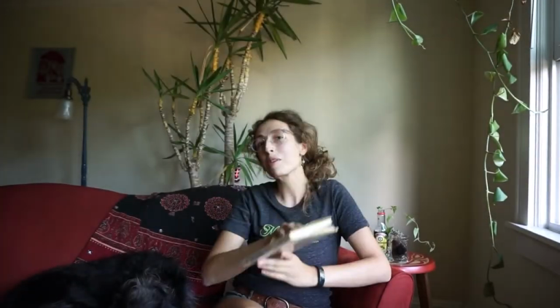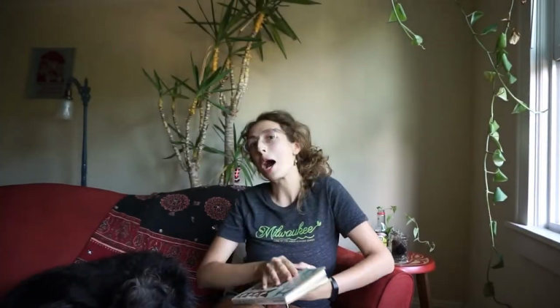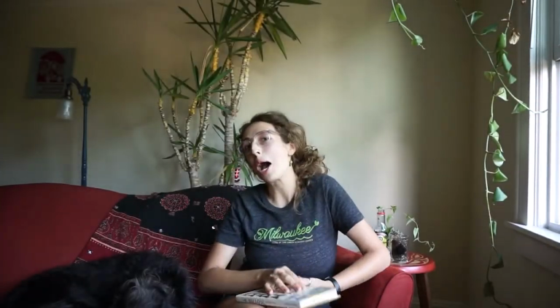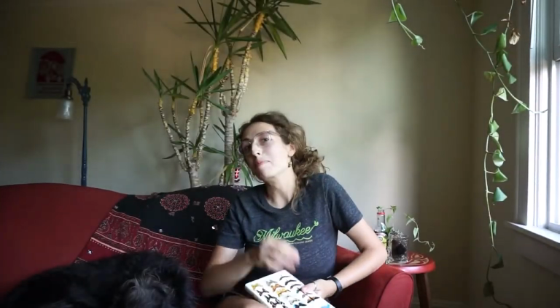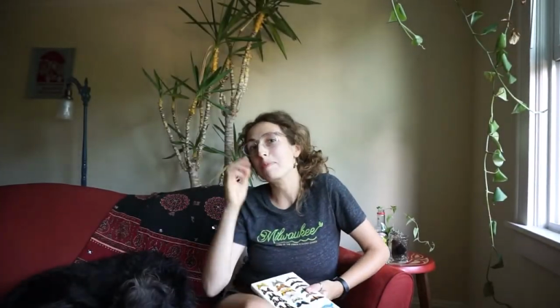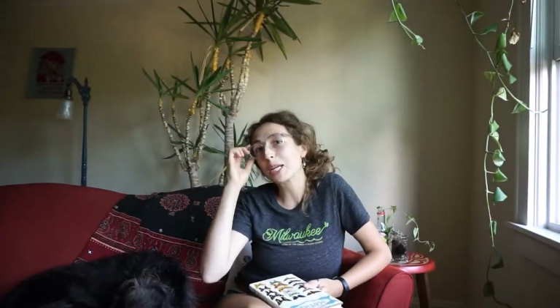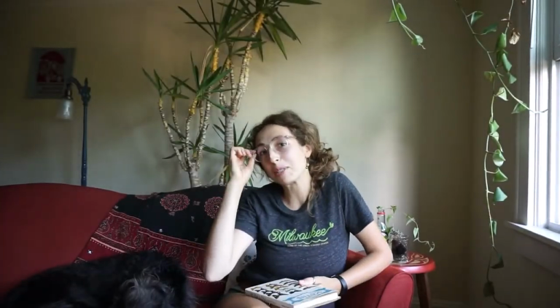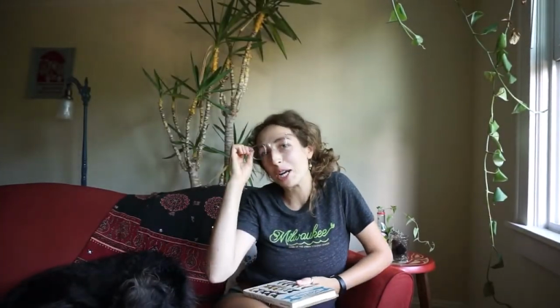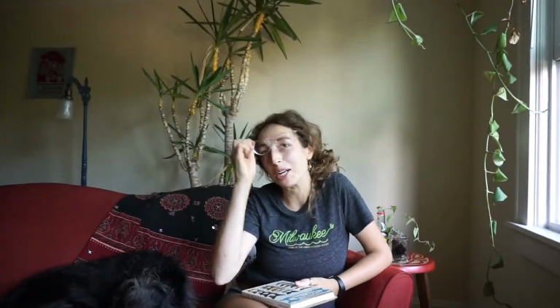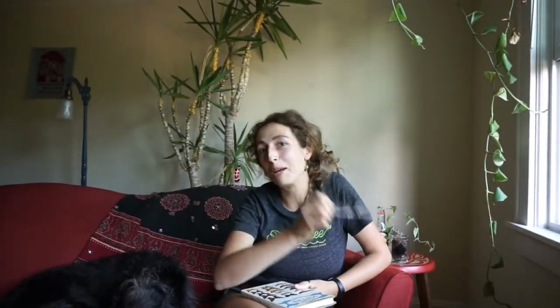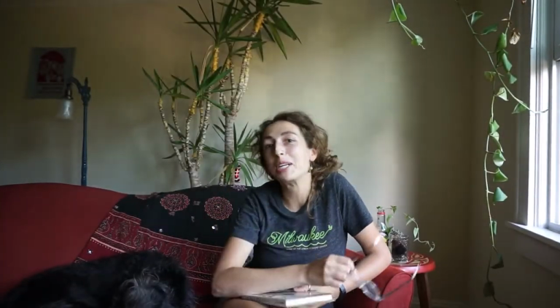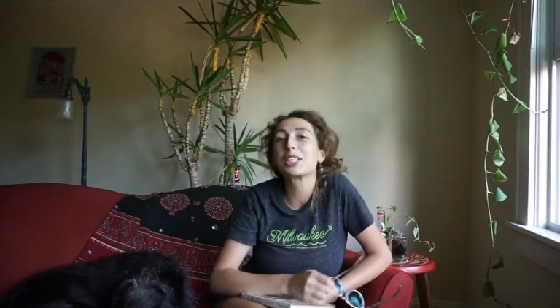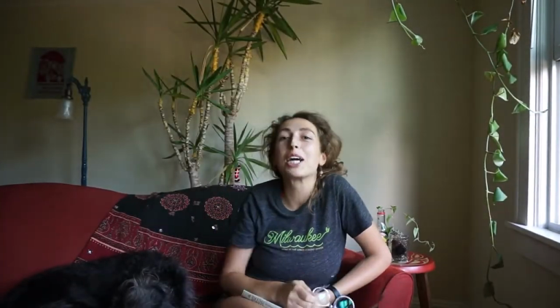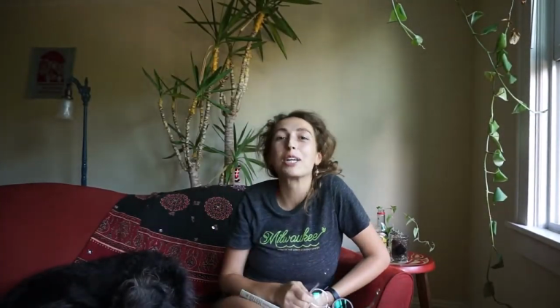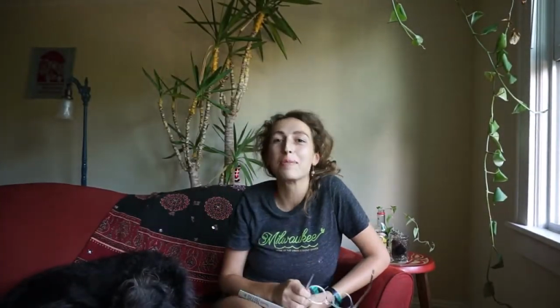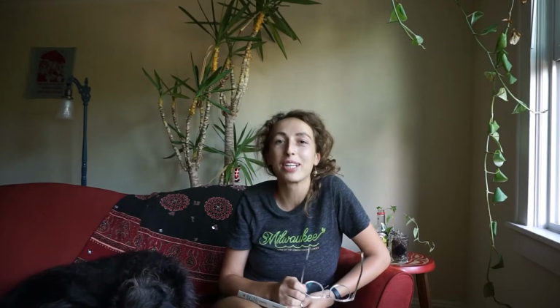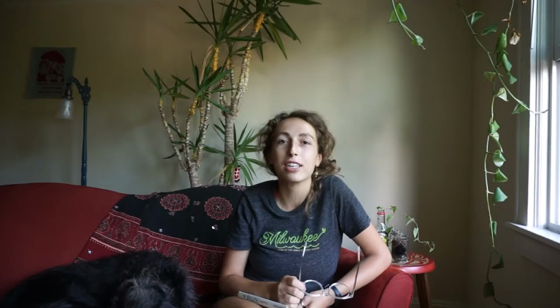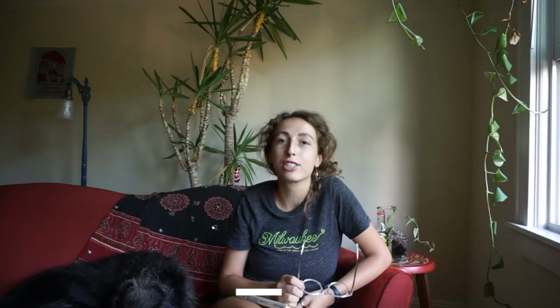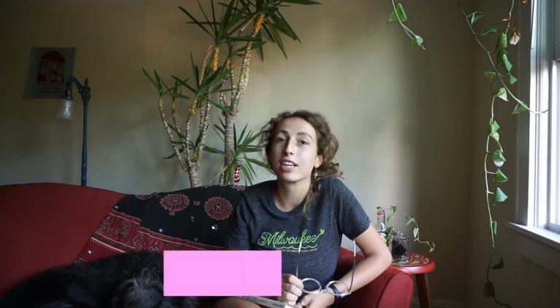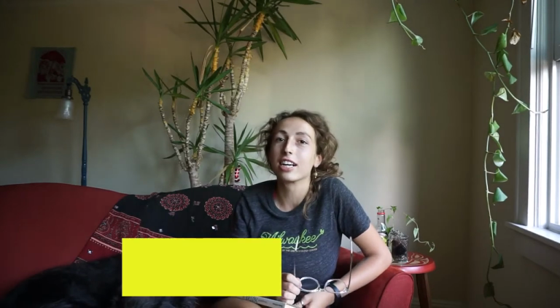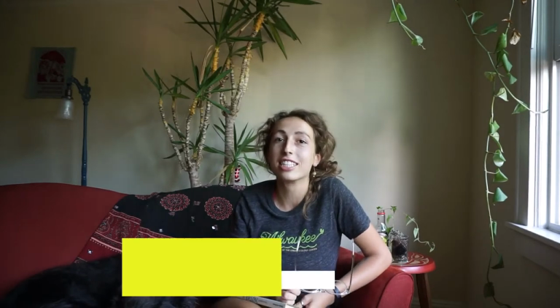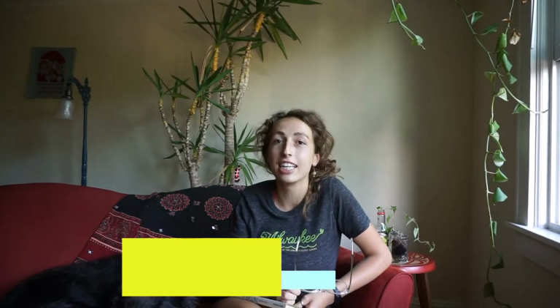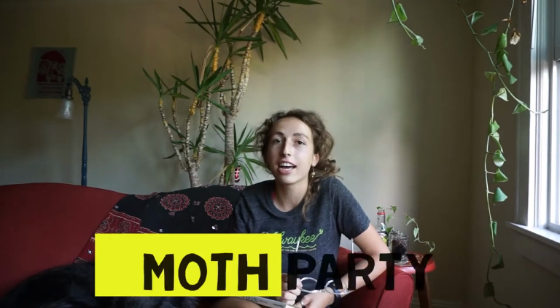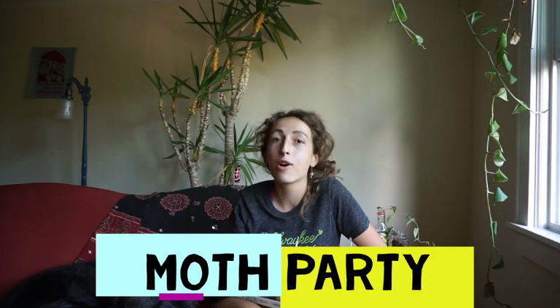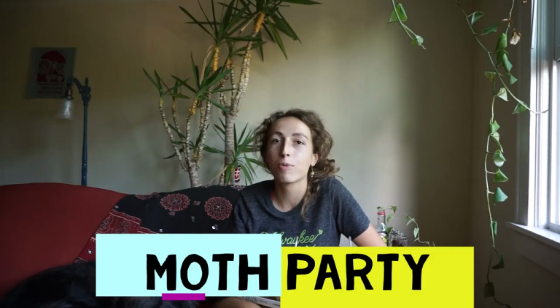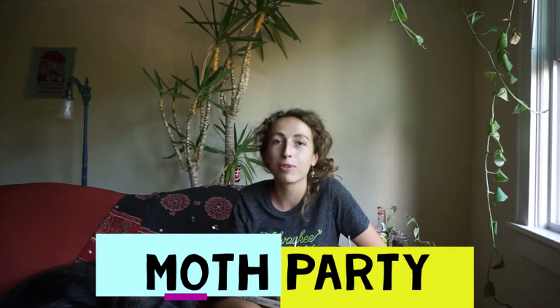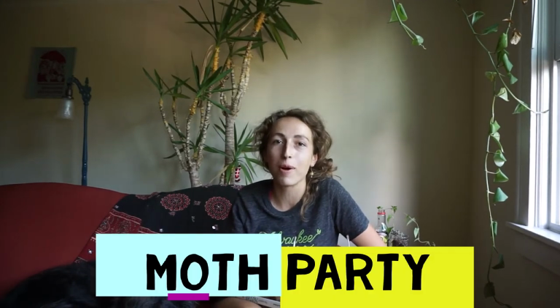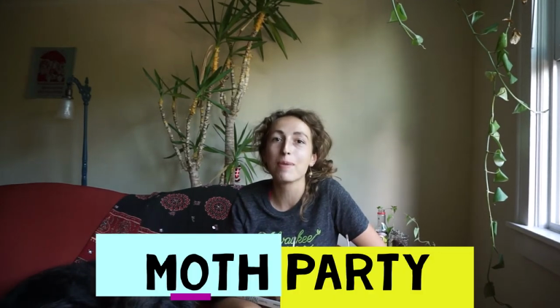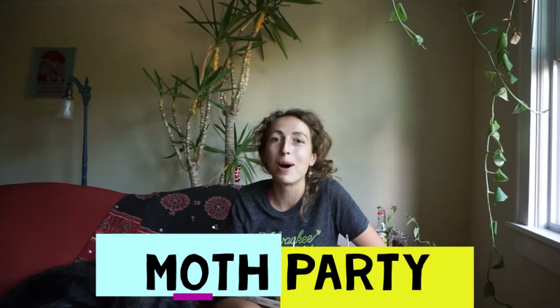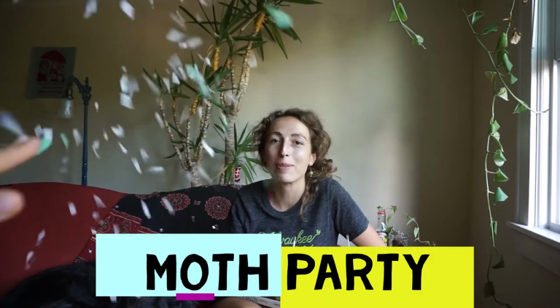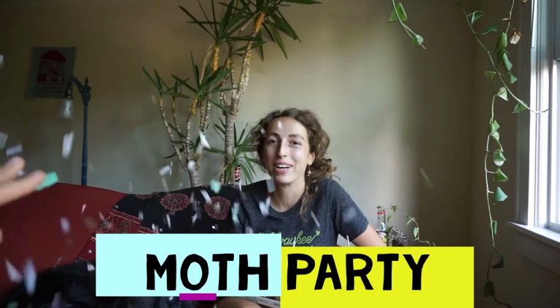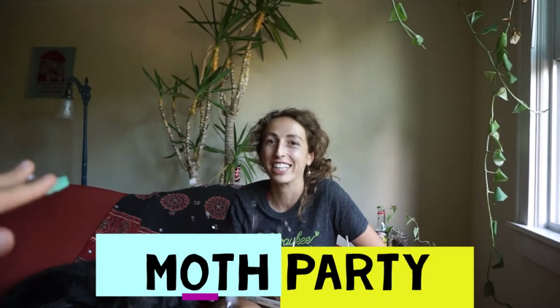Hi, my name is Erin and I'm an educator at Urban Ethology Center, and today we're throwing a moth party.